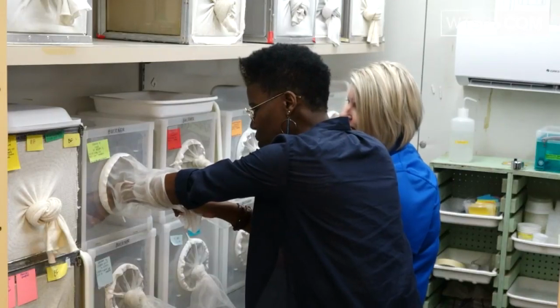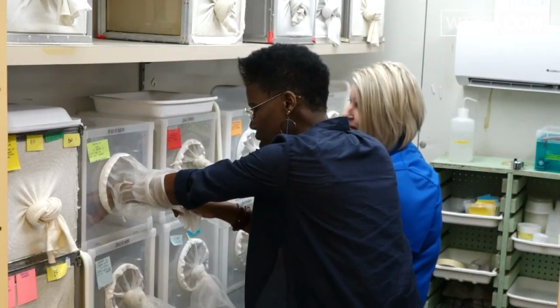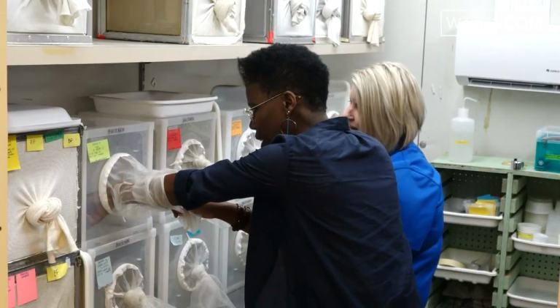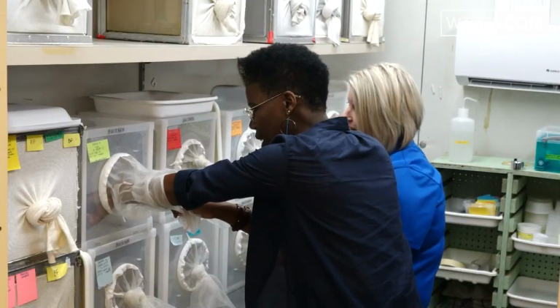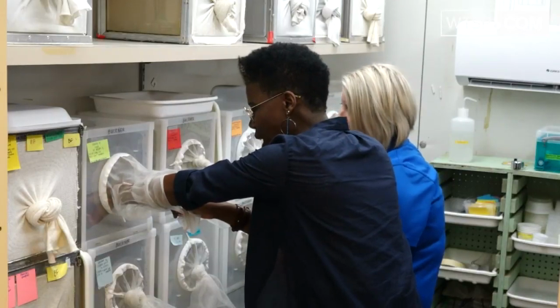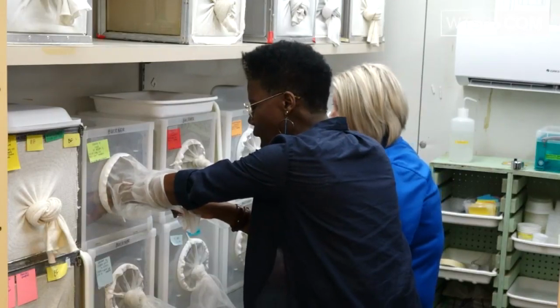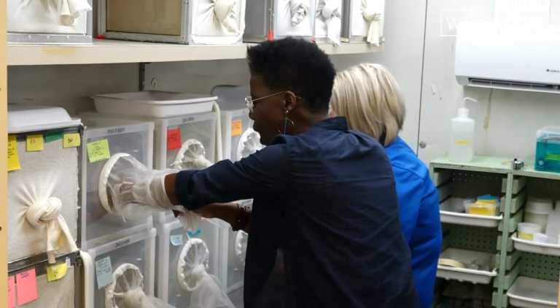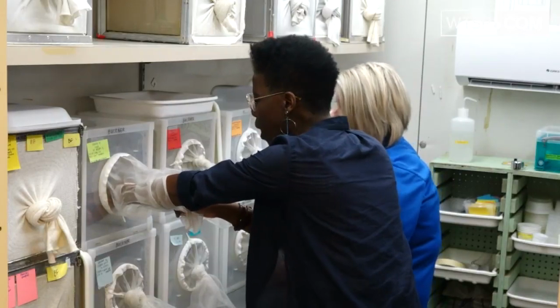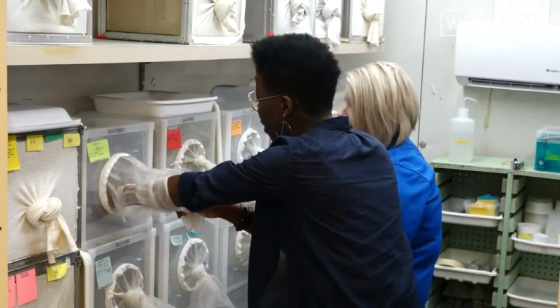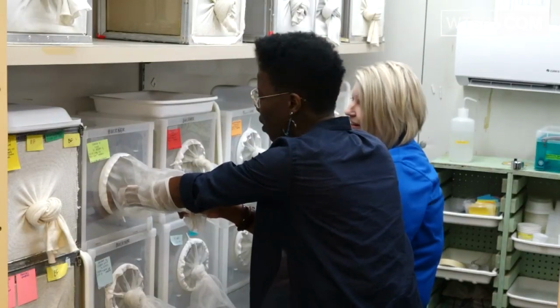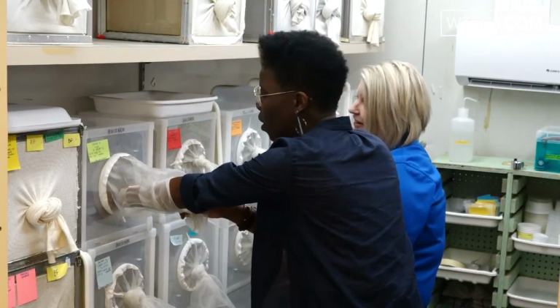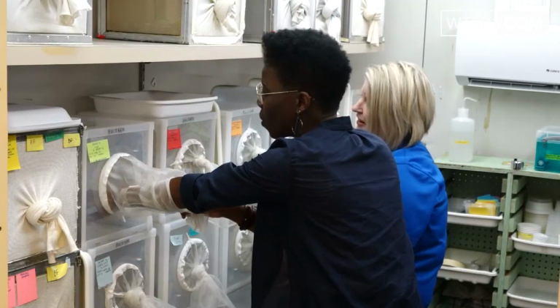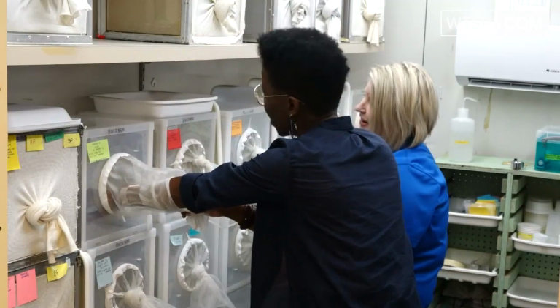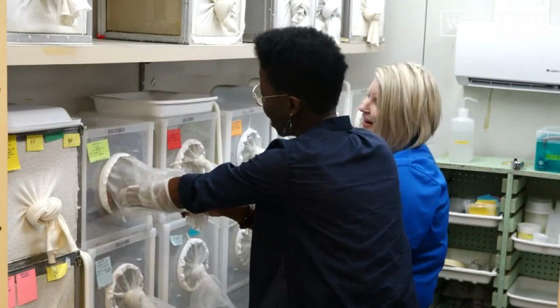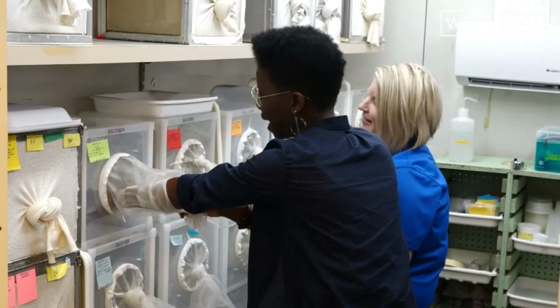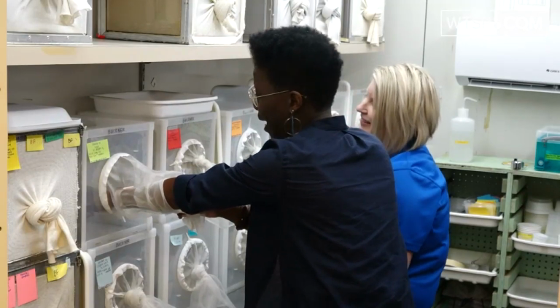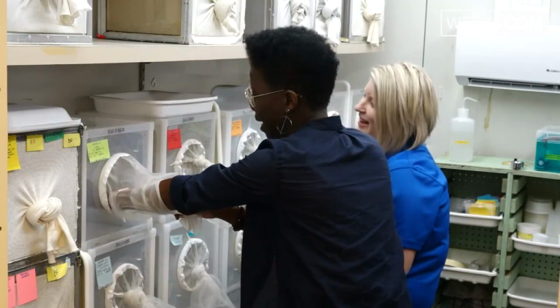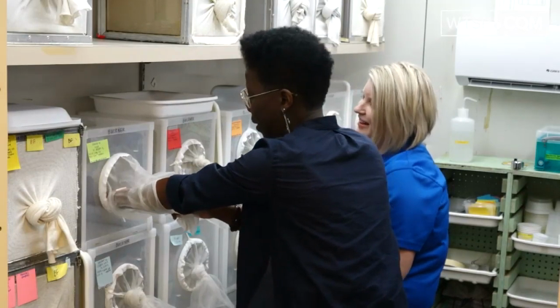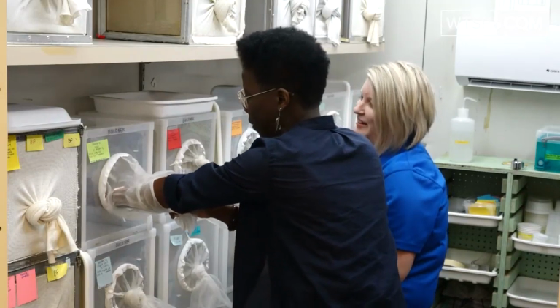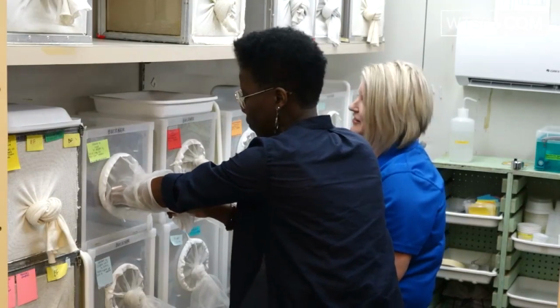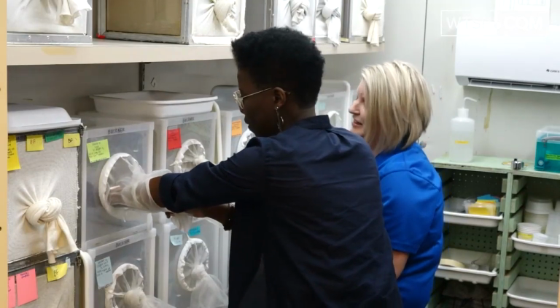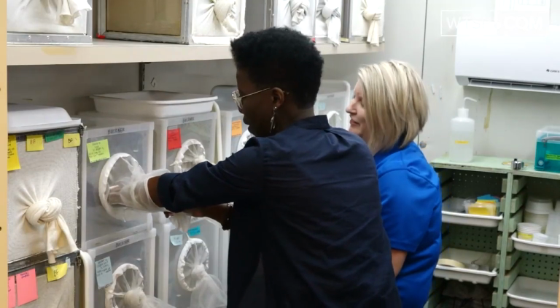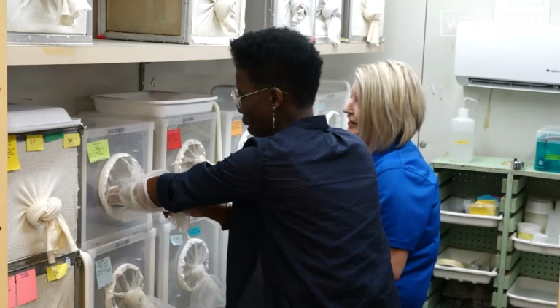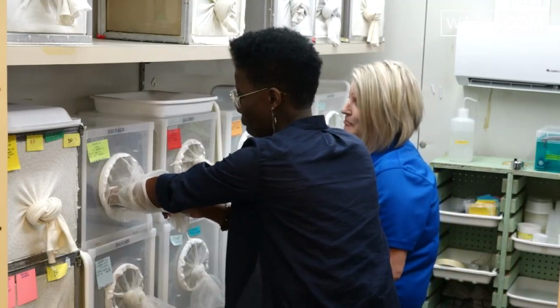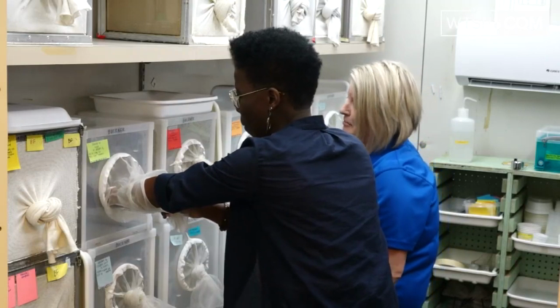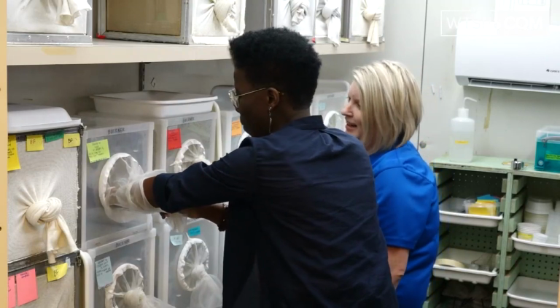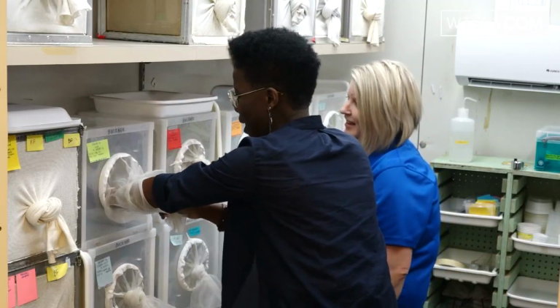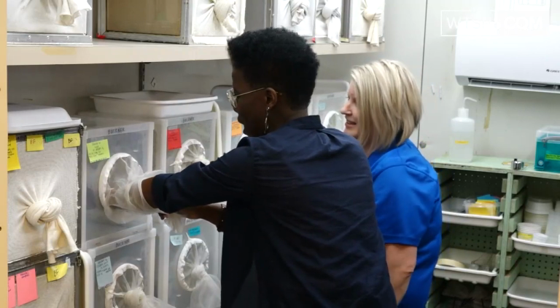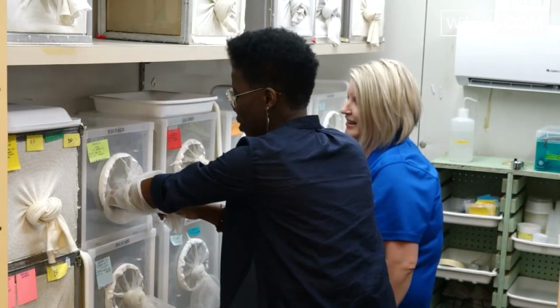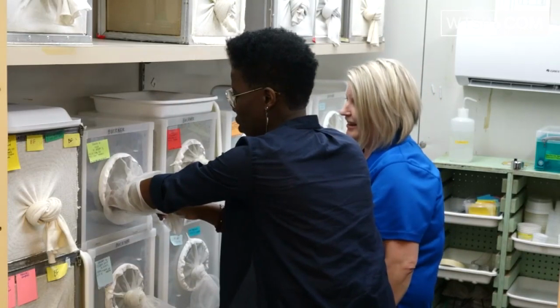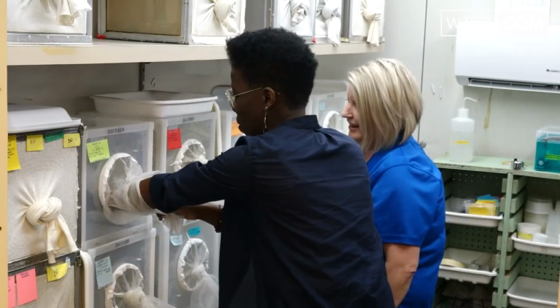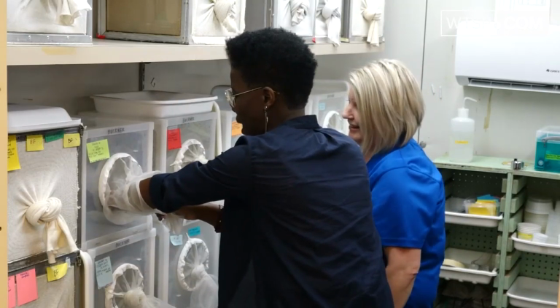Oh wow, do you see that? No, no, no, no — we got to get out of here. You didn't even get a minute. Oh my gosh.